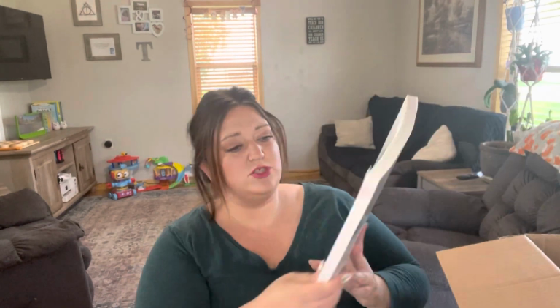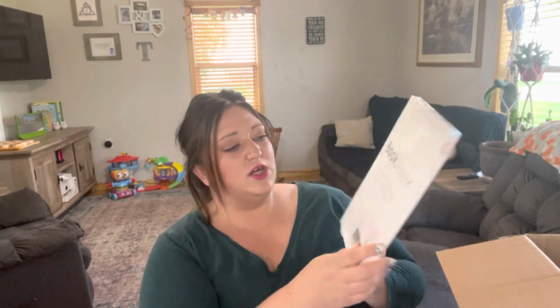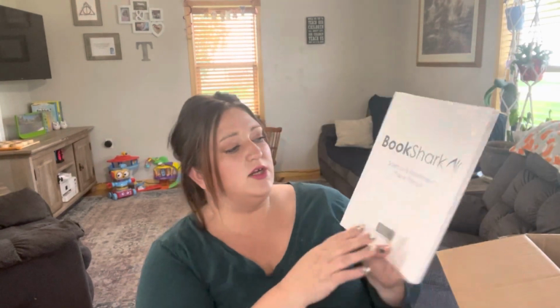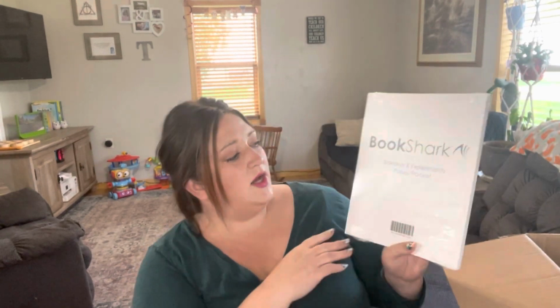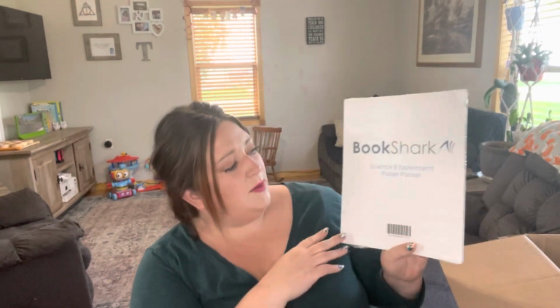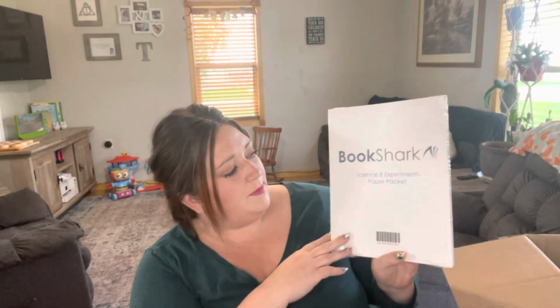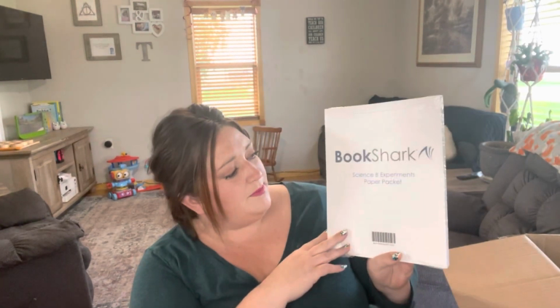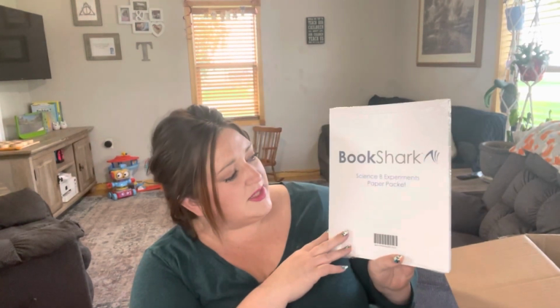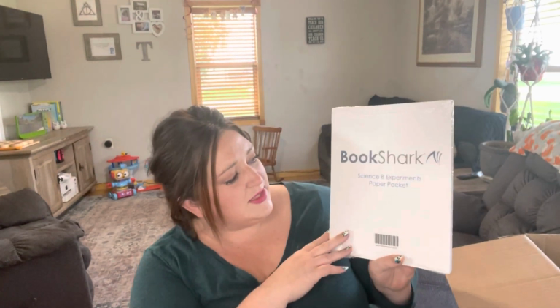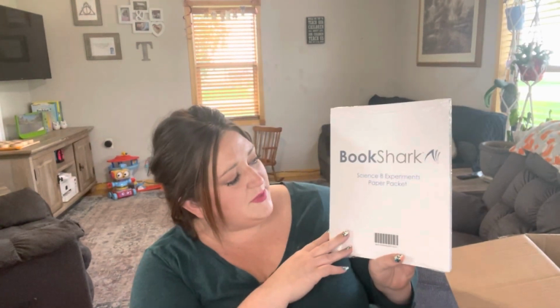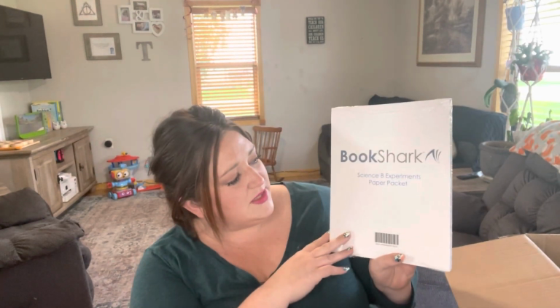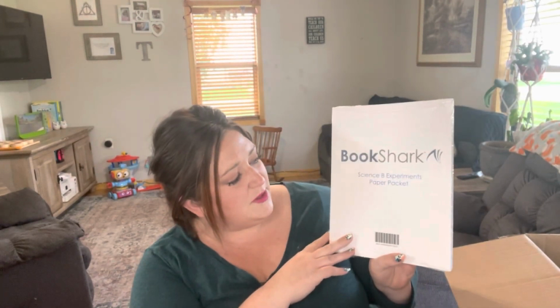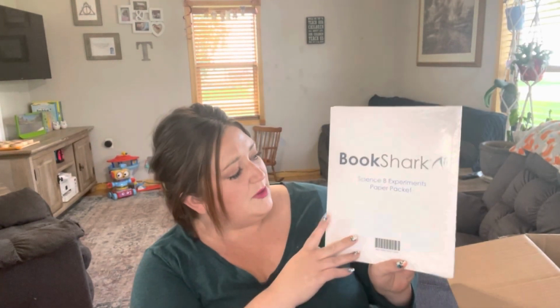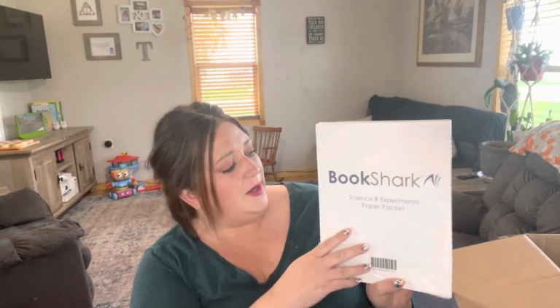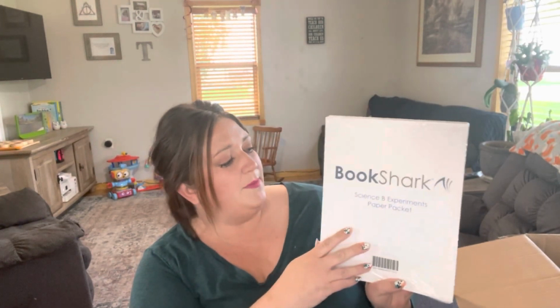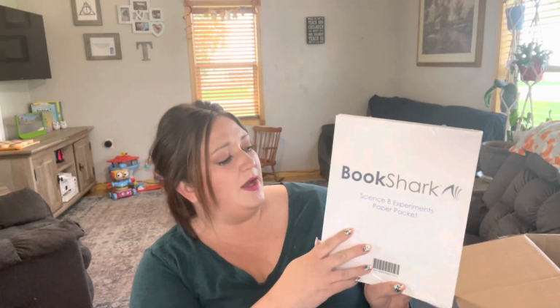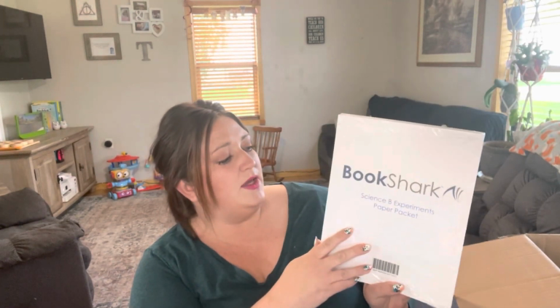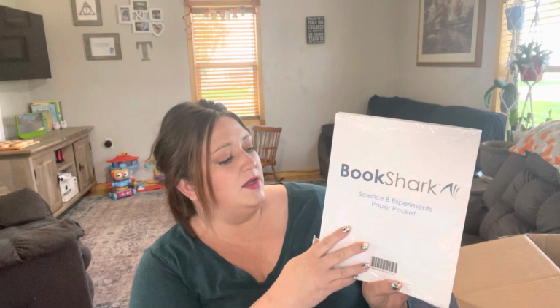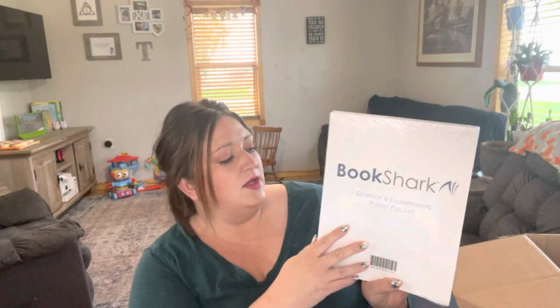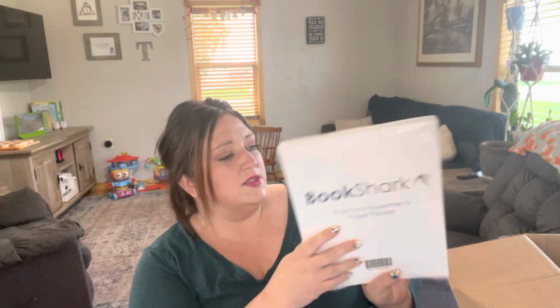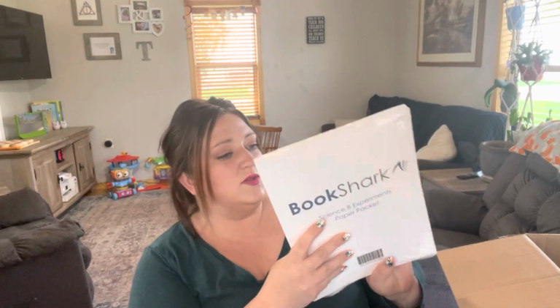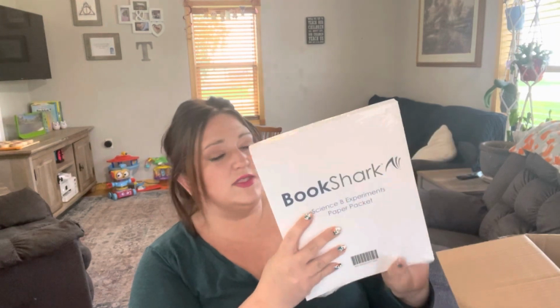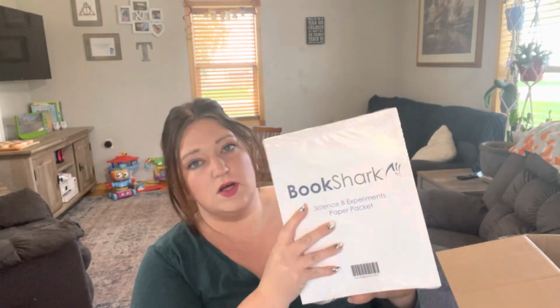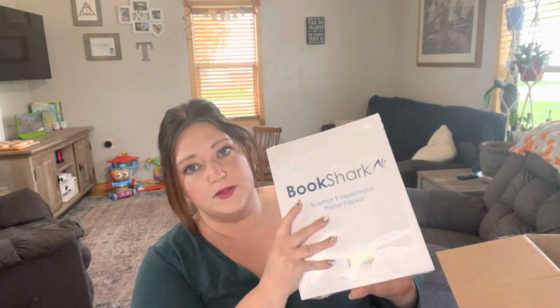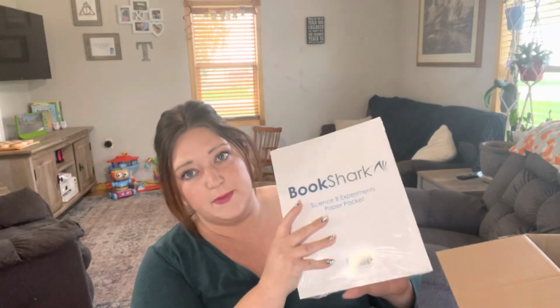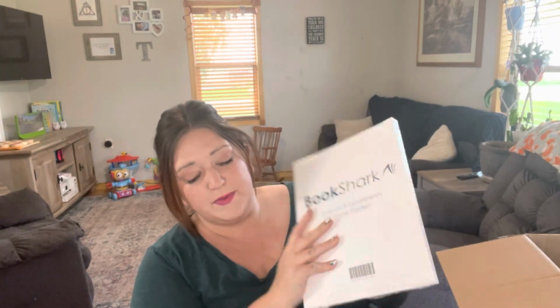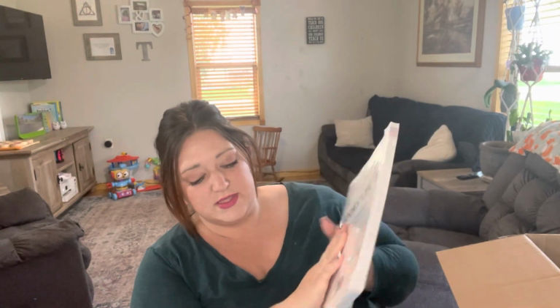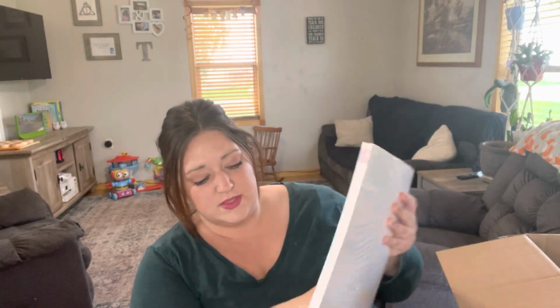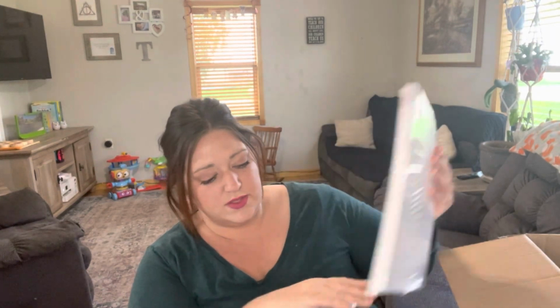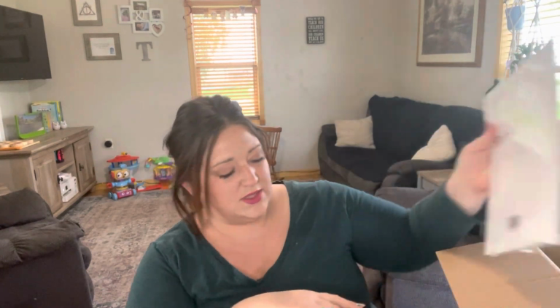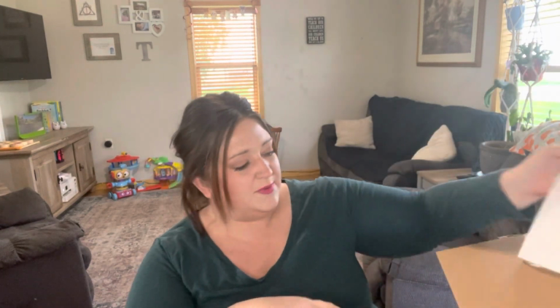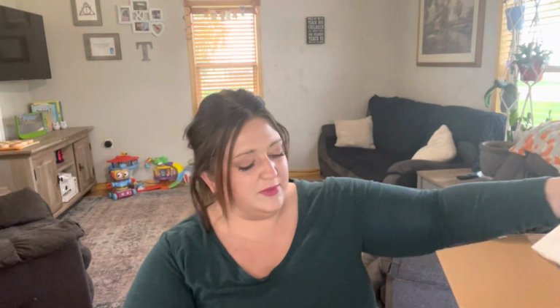There's also the Bookshark Science B Experiment Paper Packet — this is all the paper pieces for the experiments.